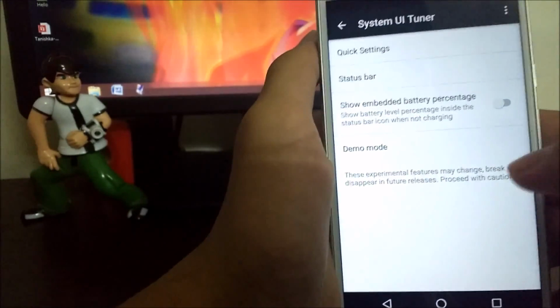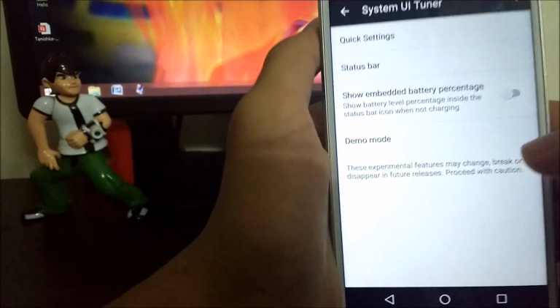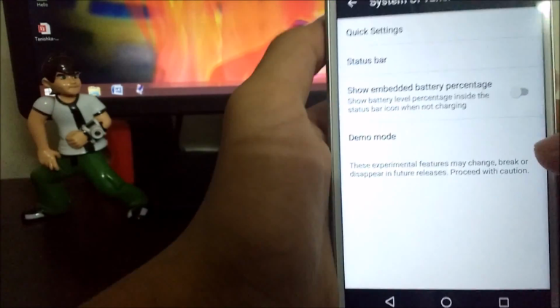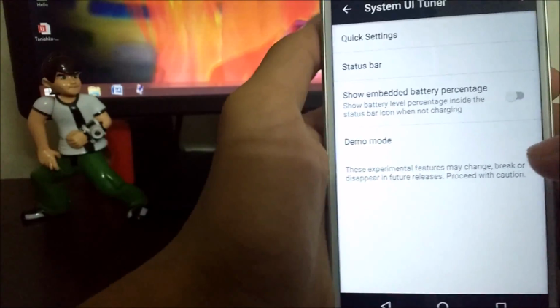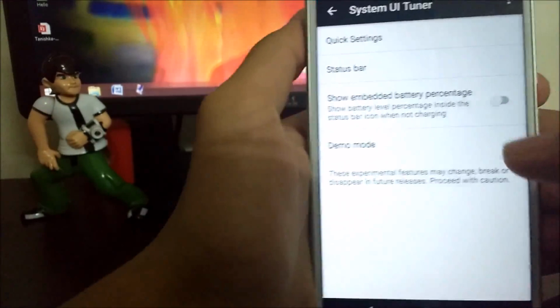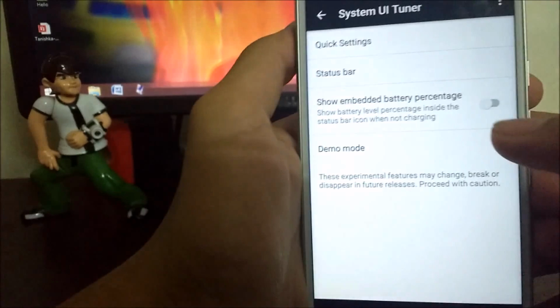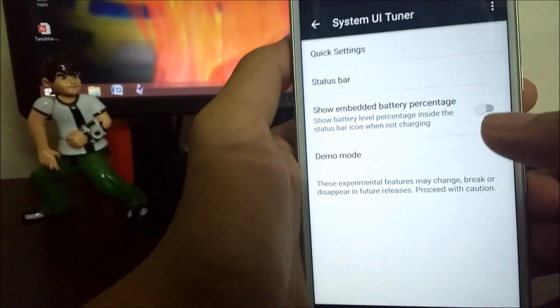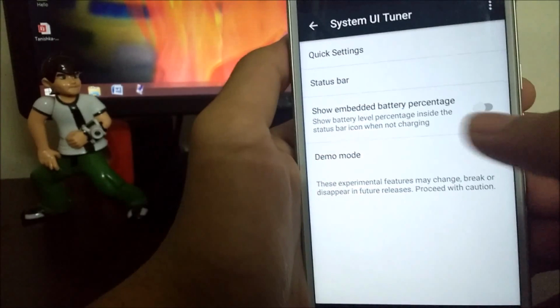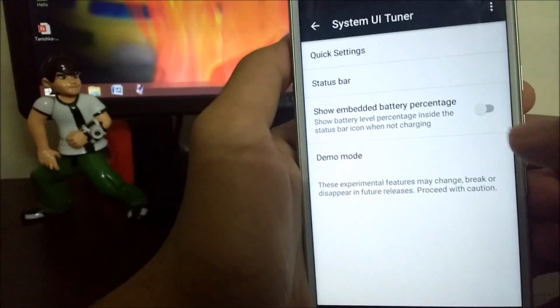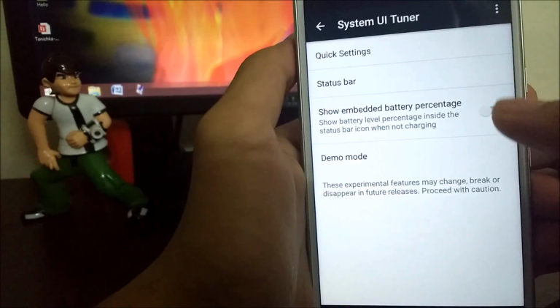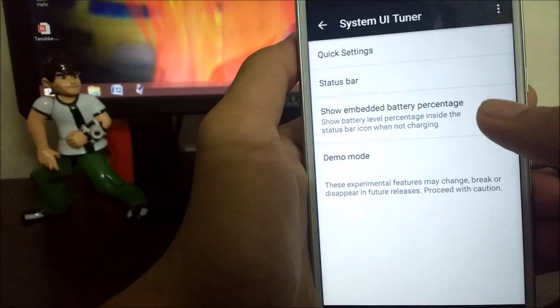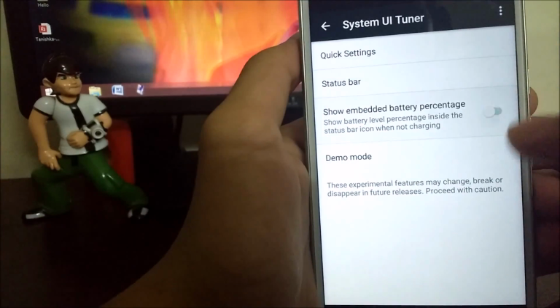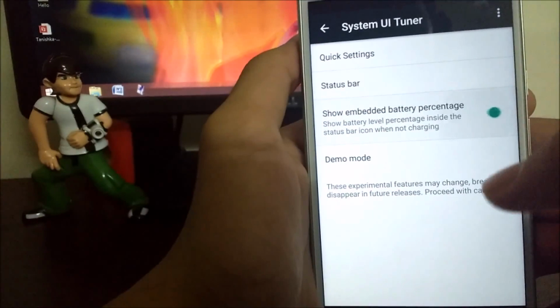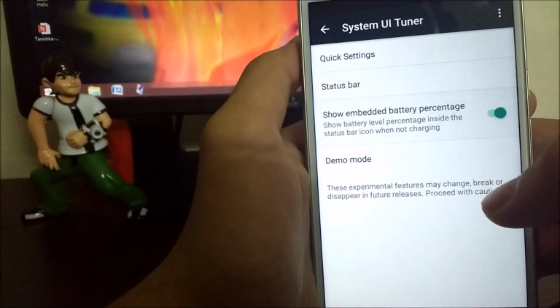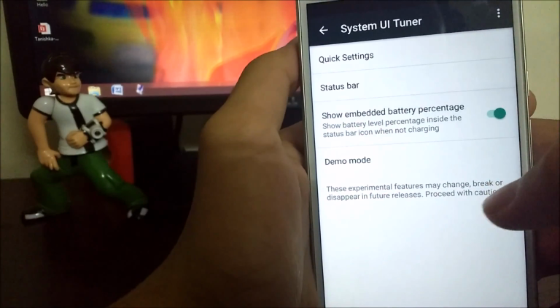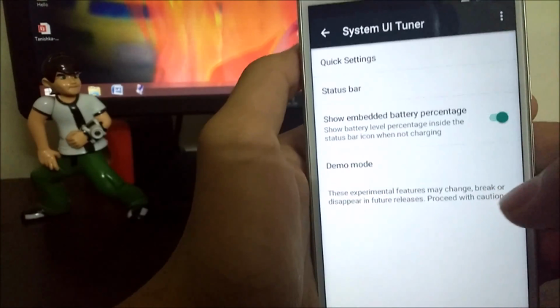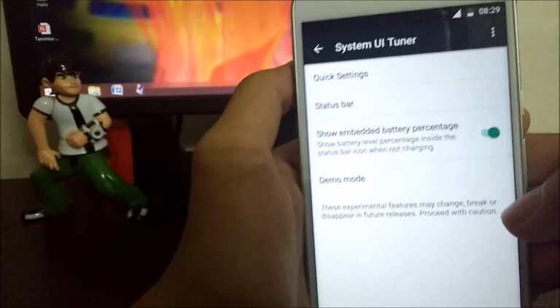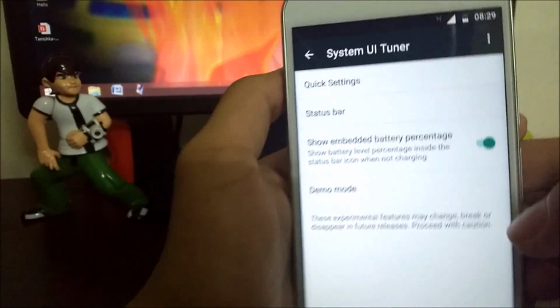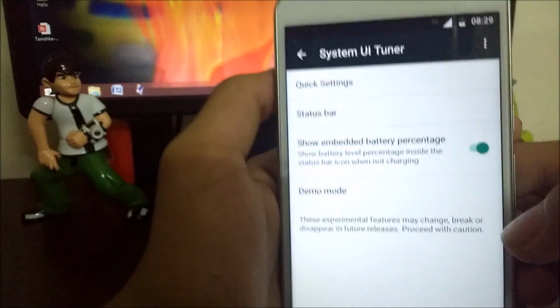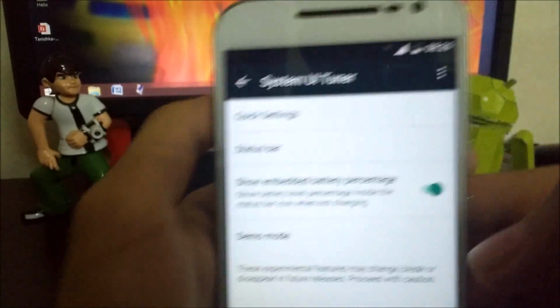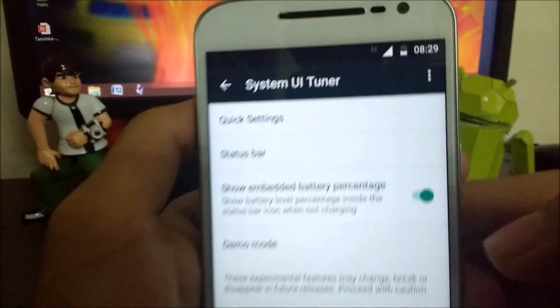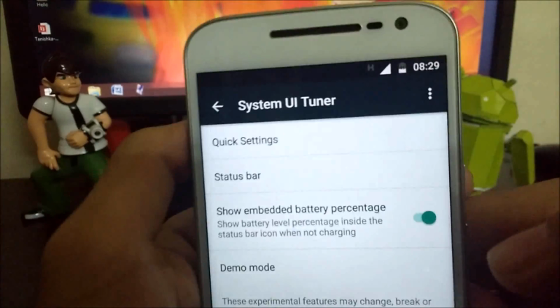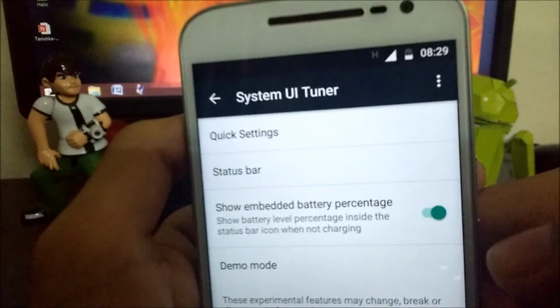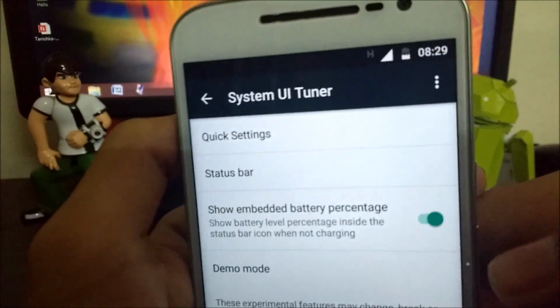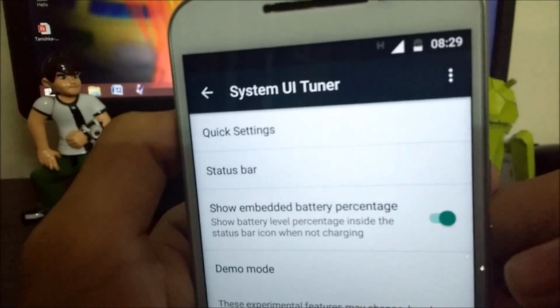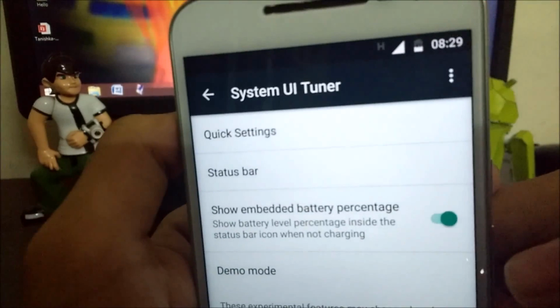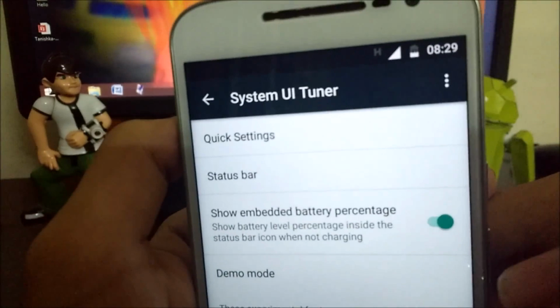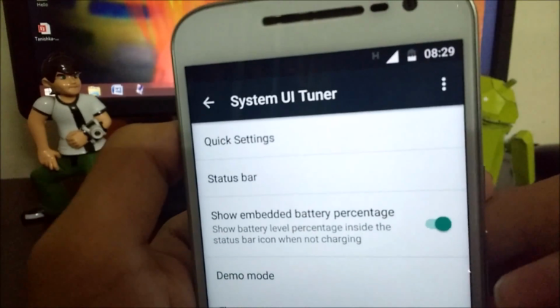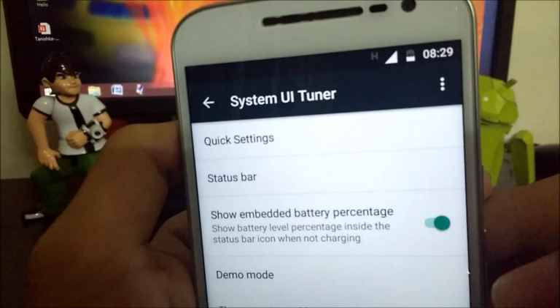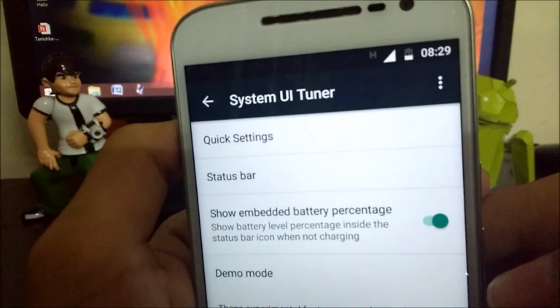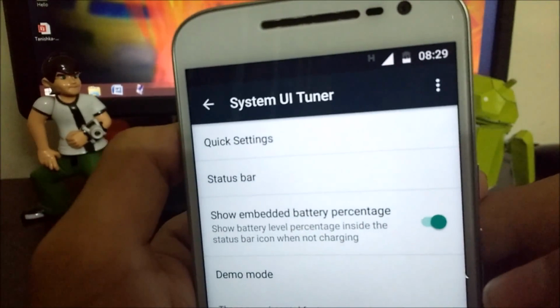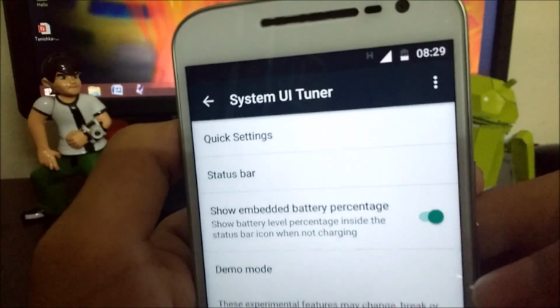The second thing is you can change the status bar and enable or disable — or hide — these icons. You can also enable the battery percentage on your Moto G4 Plus.